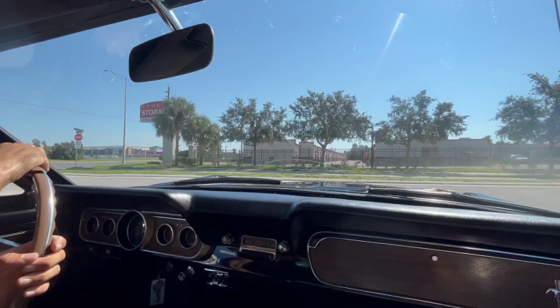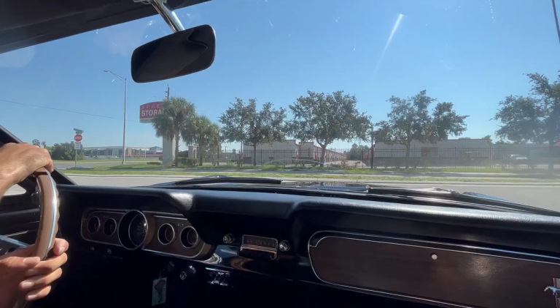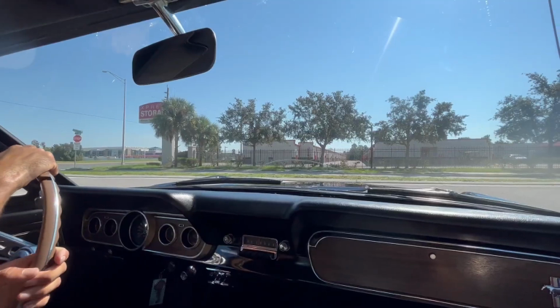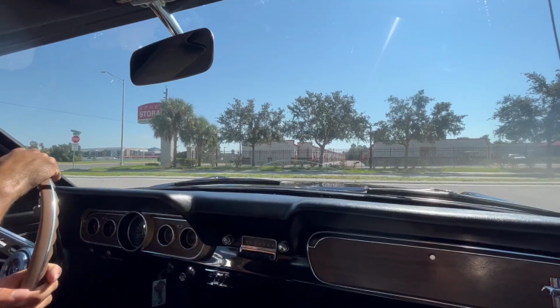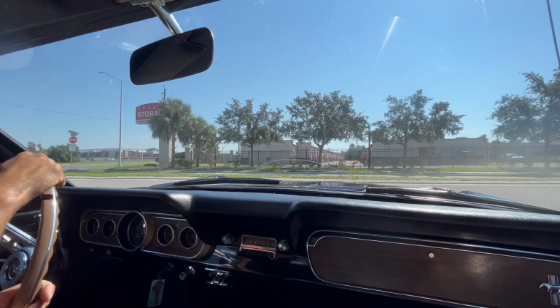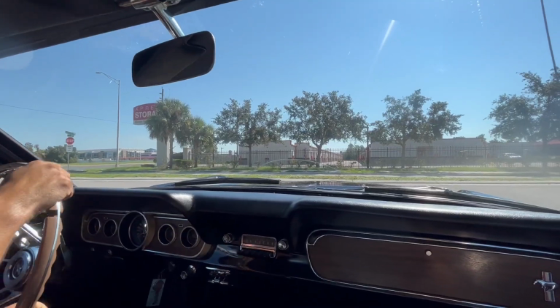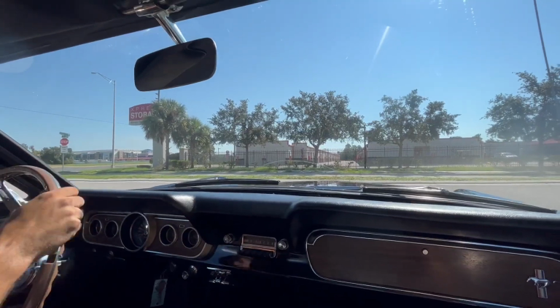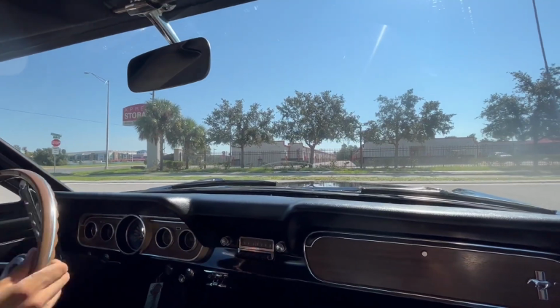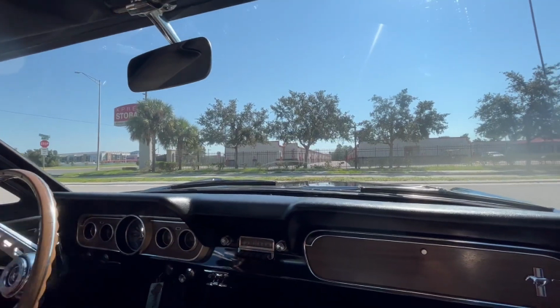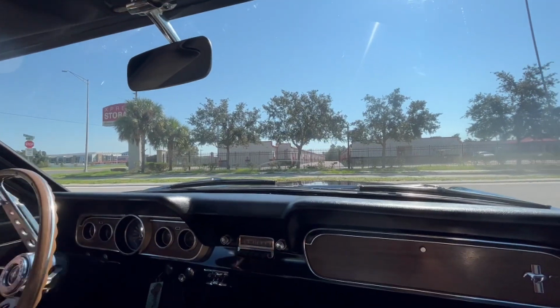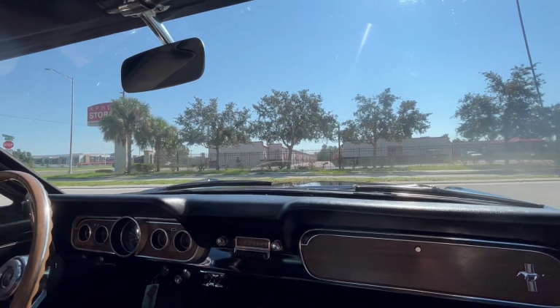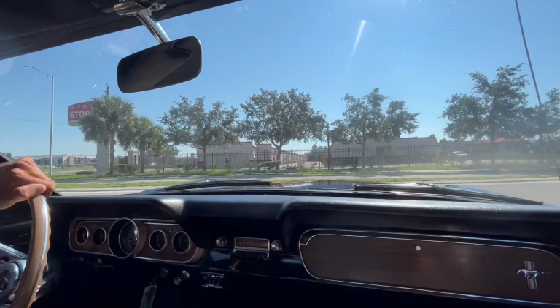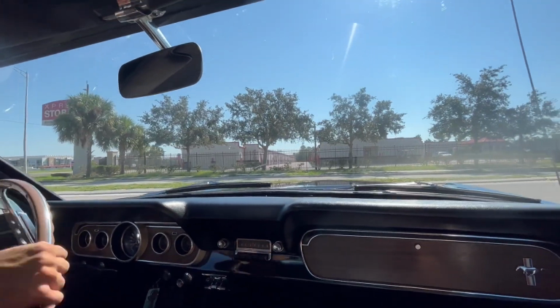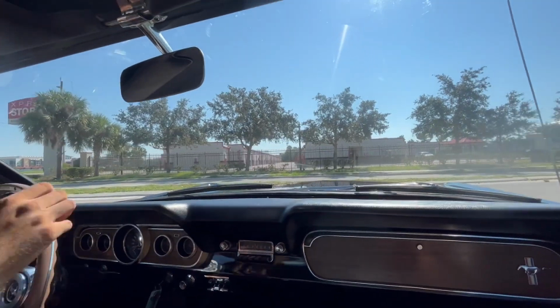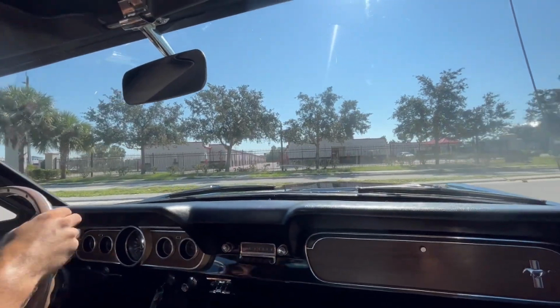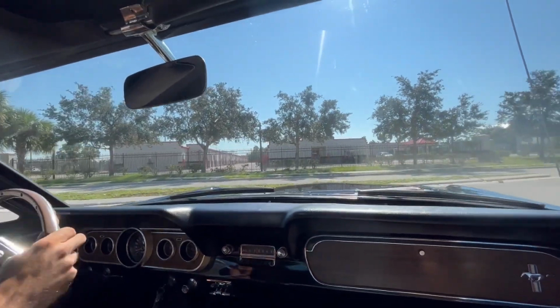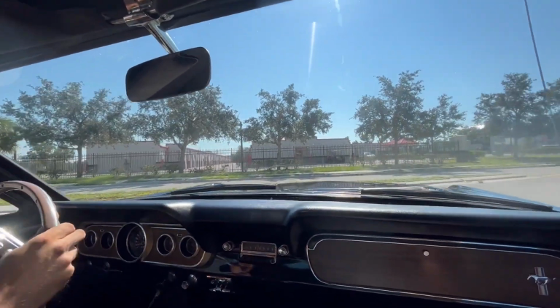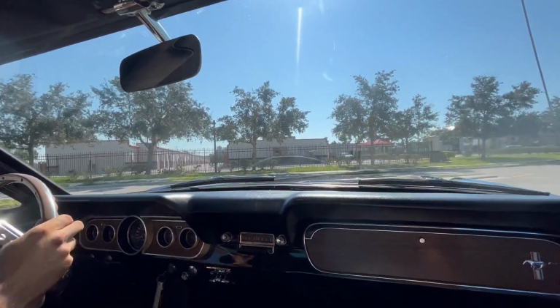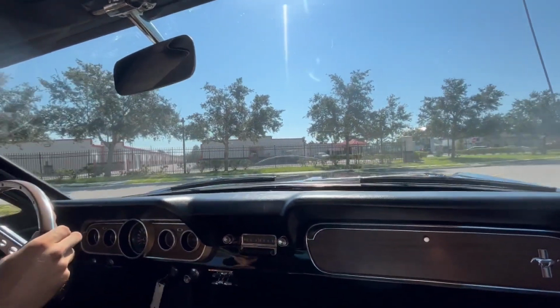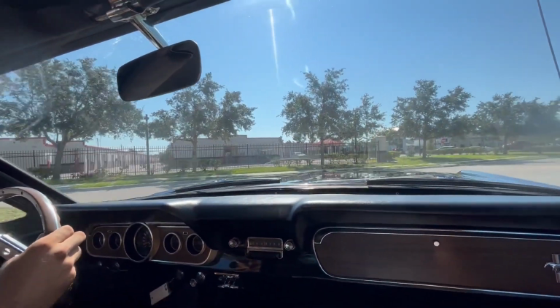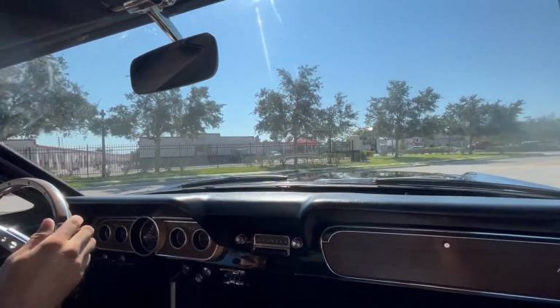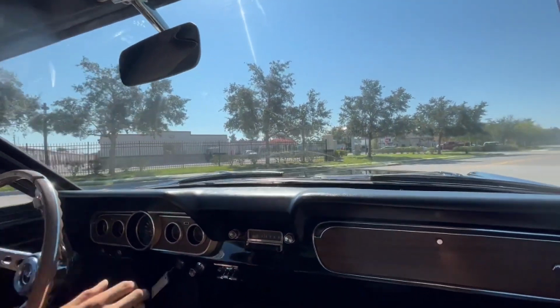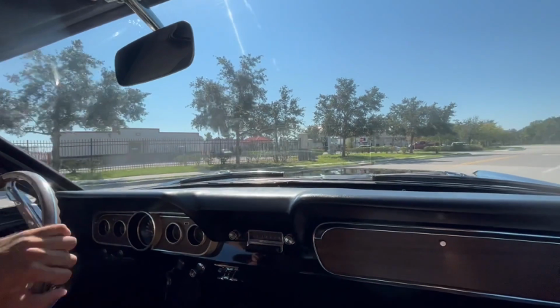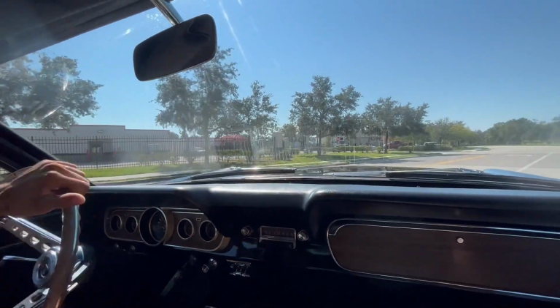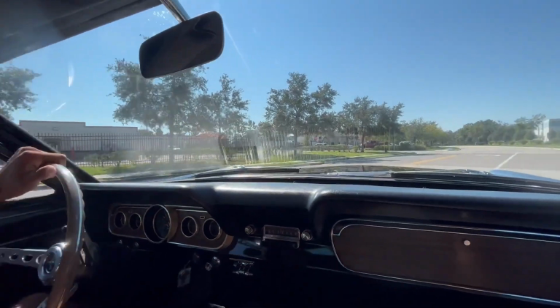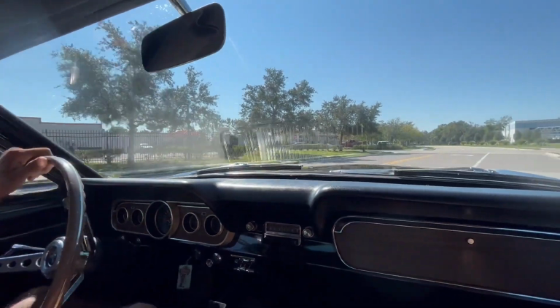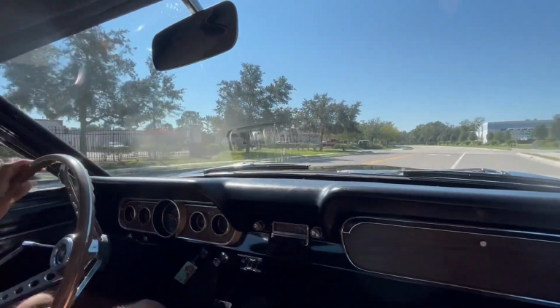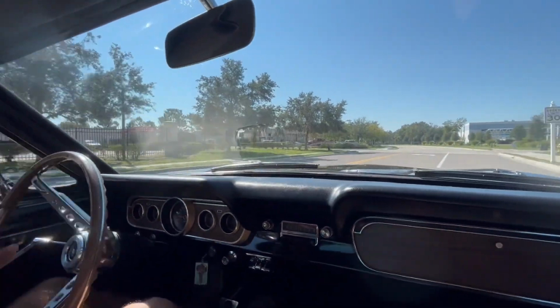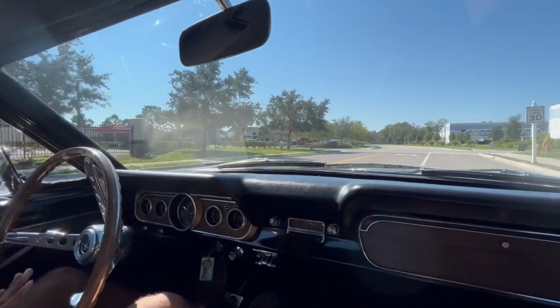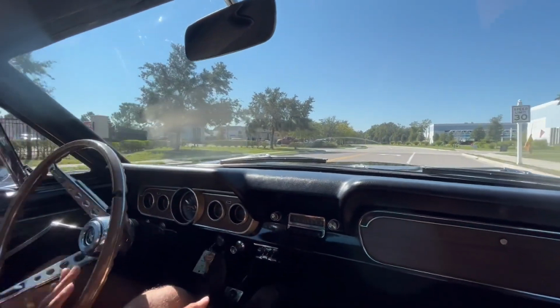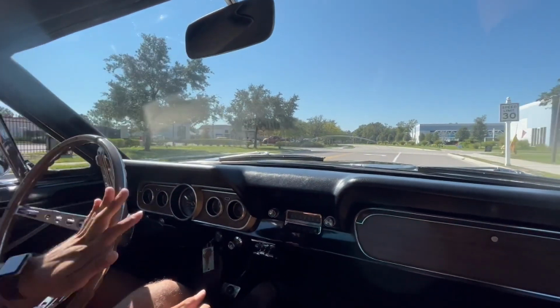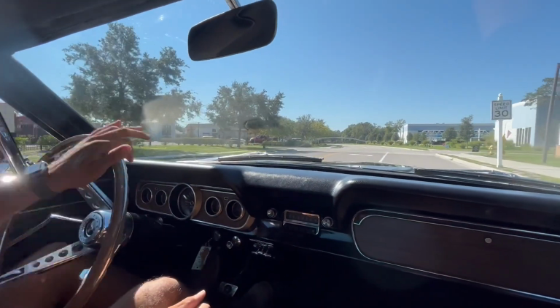All right, everybody. Welcome back to Skyway Classics. We're now going to go for a ride in our 1966 Ford Mustang.